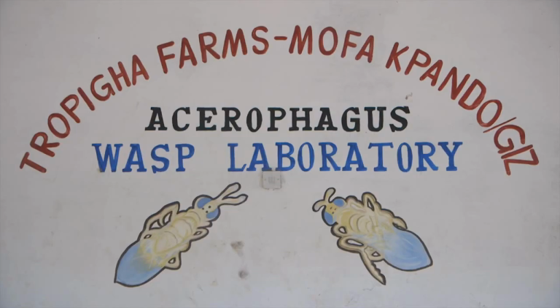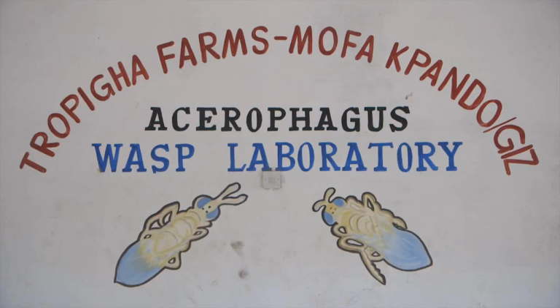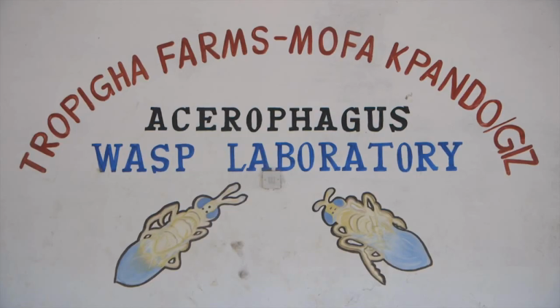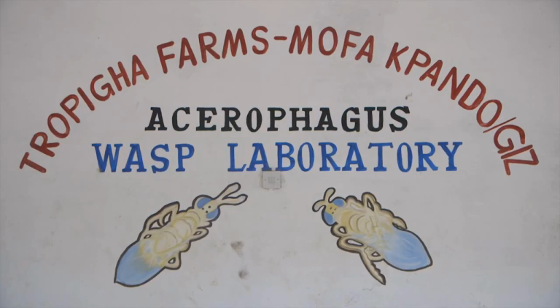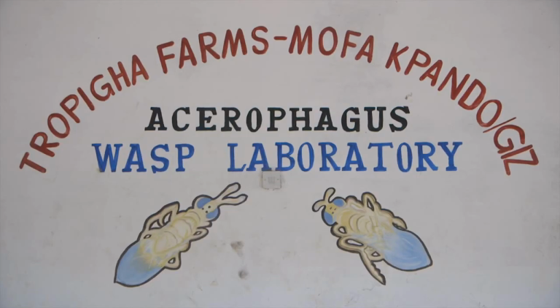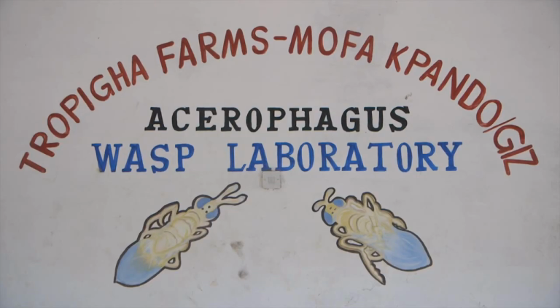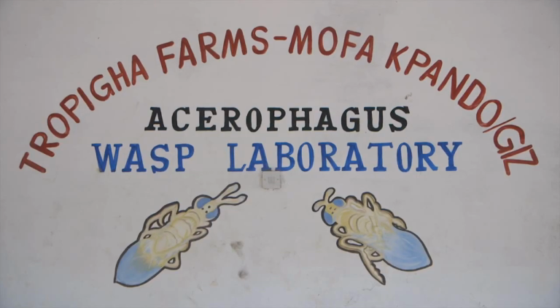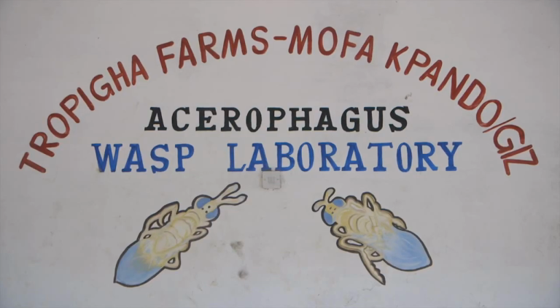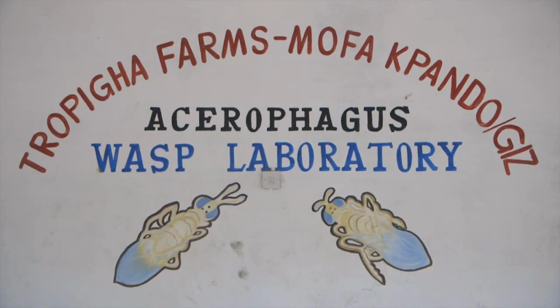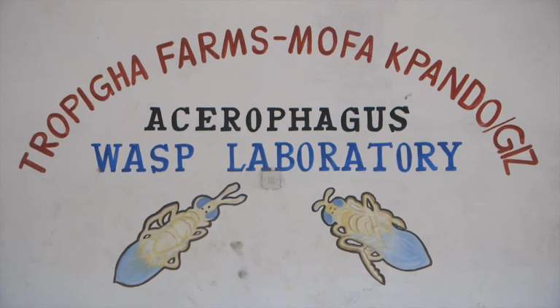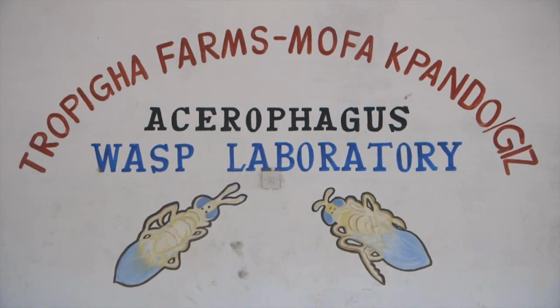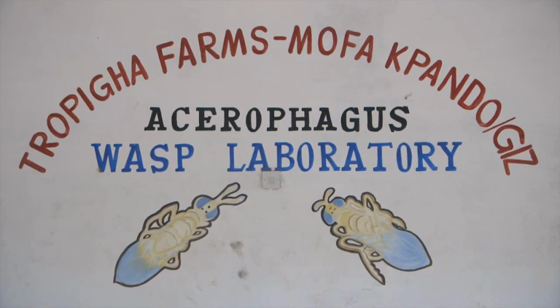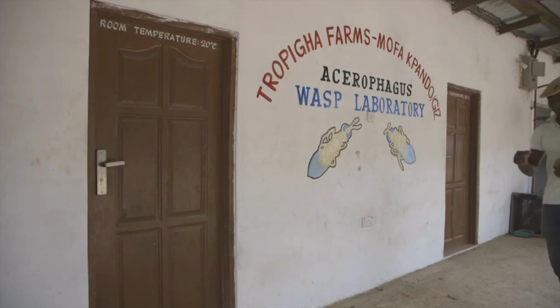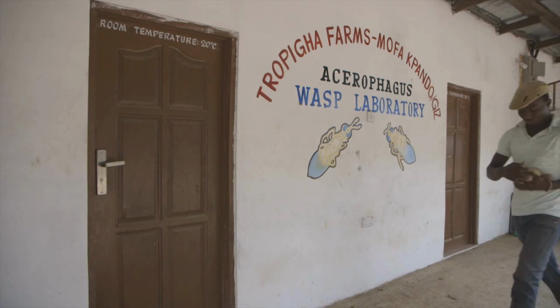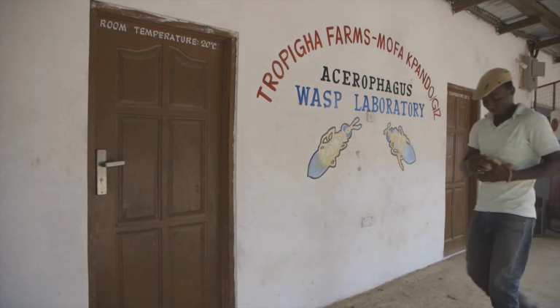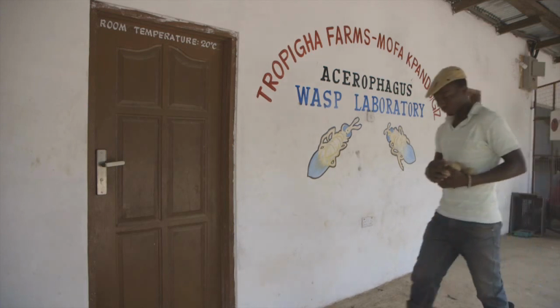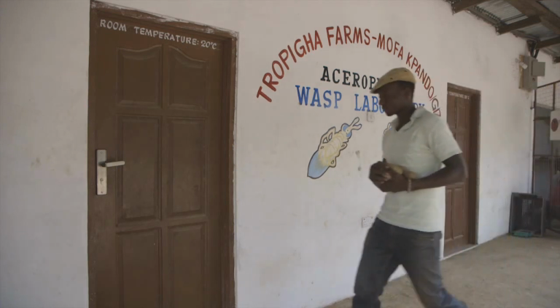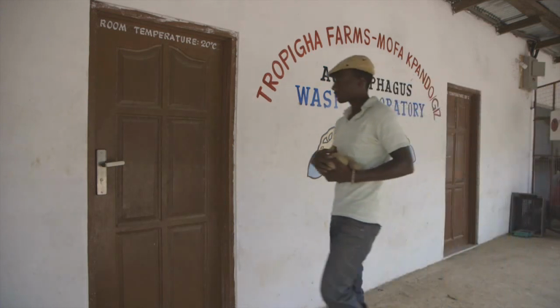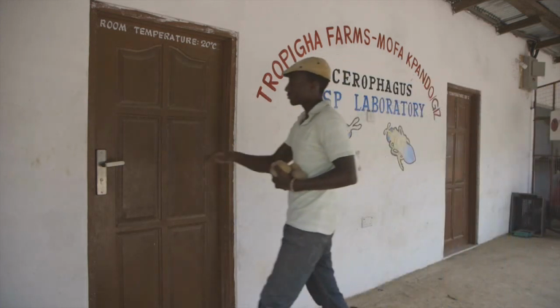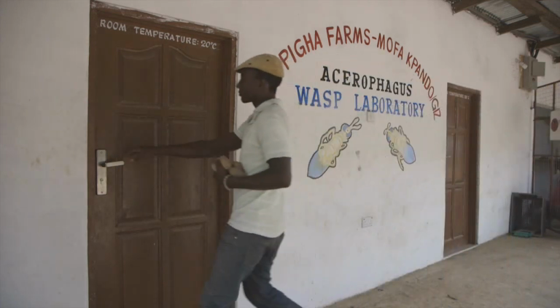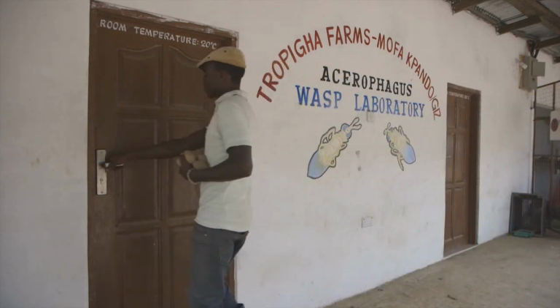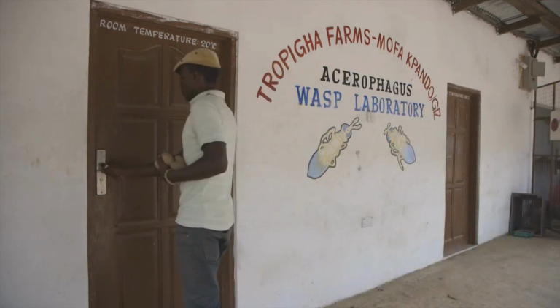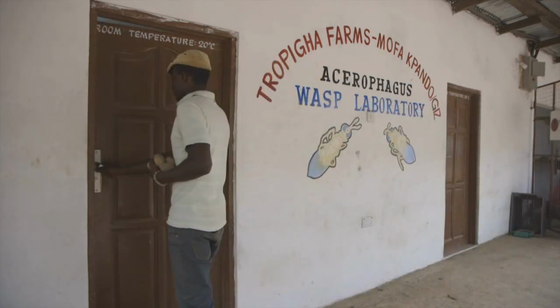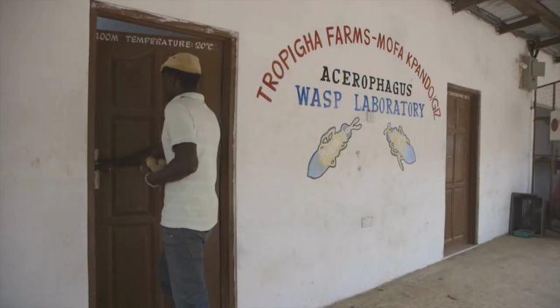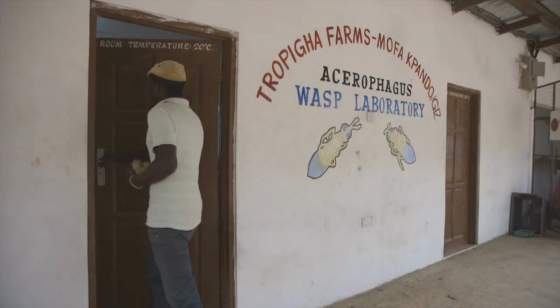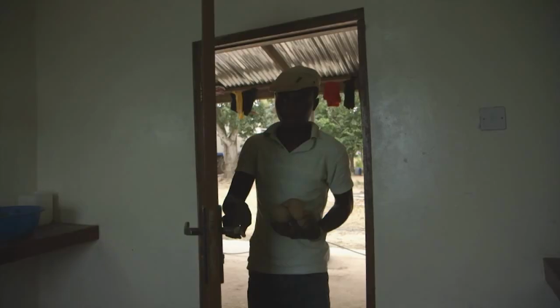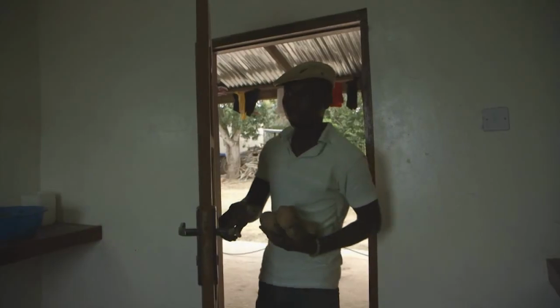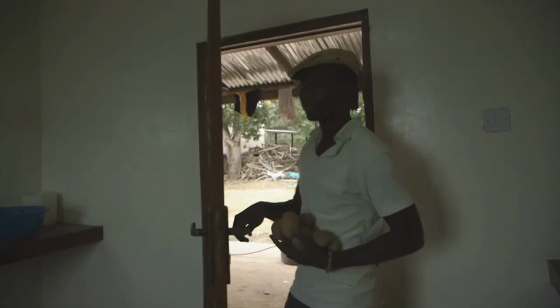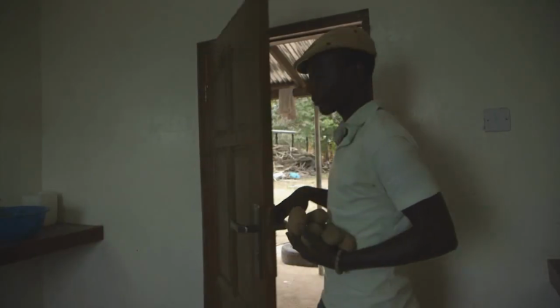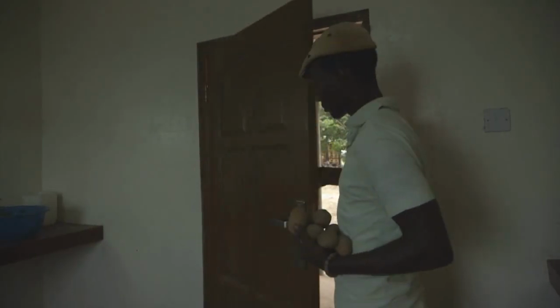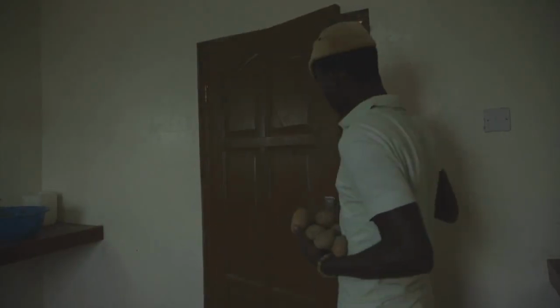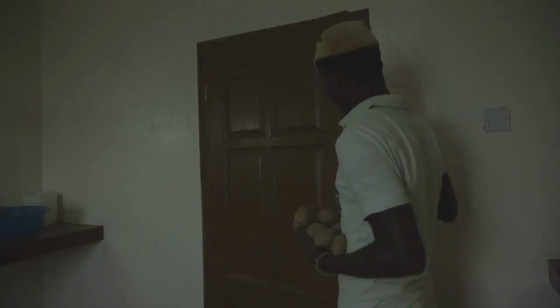In this clip, we want to show you how we are carrying out the biological control process at Tropical Farm in the Volta region of Ghana.